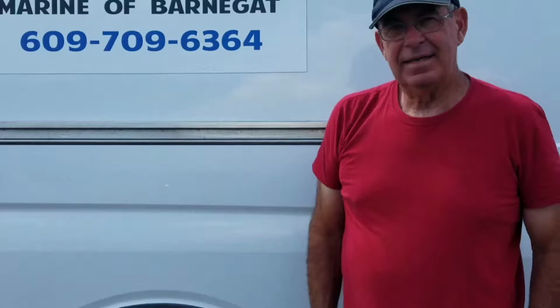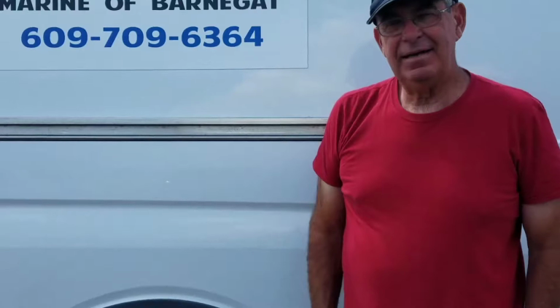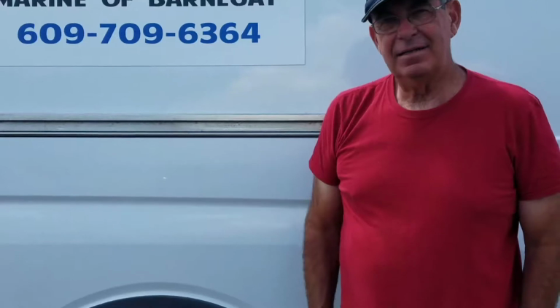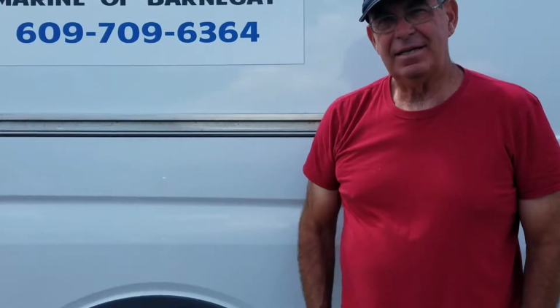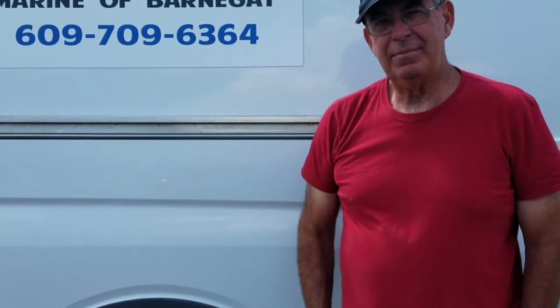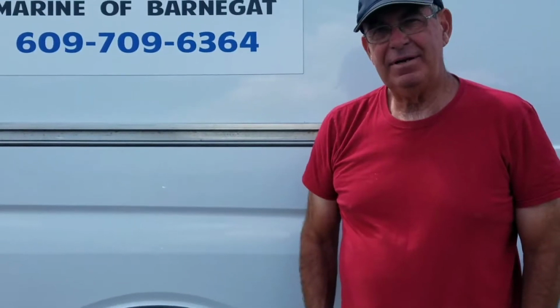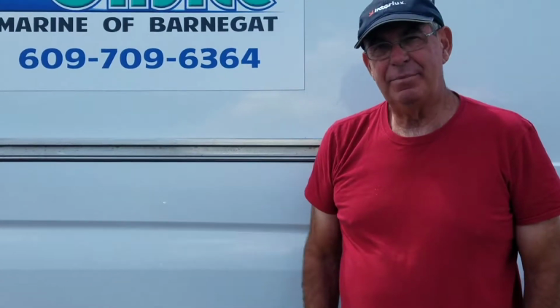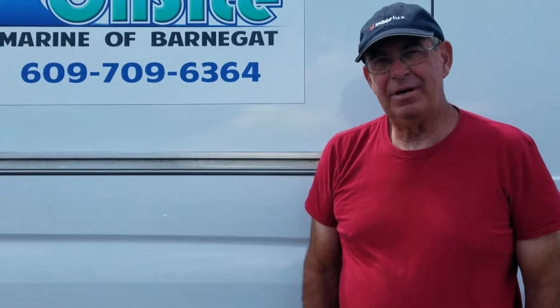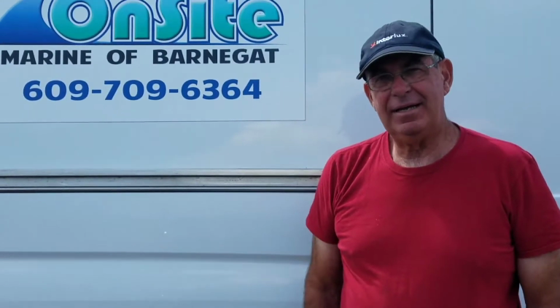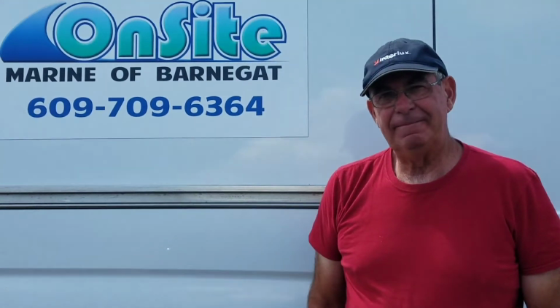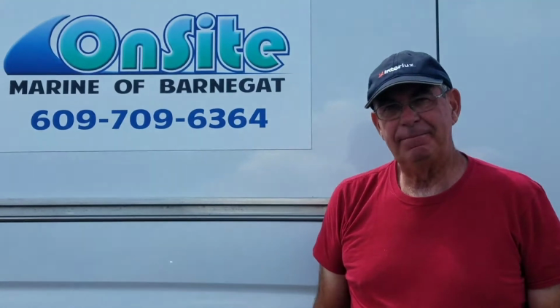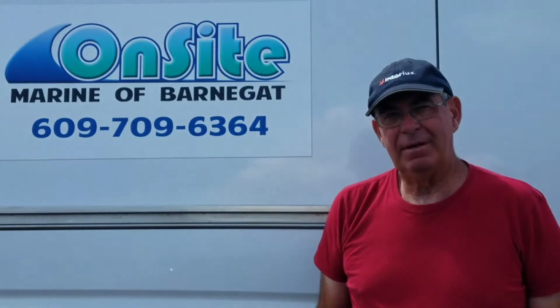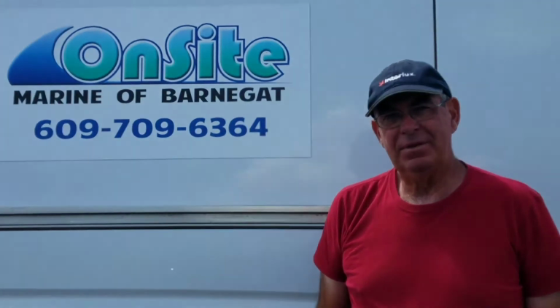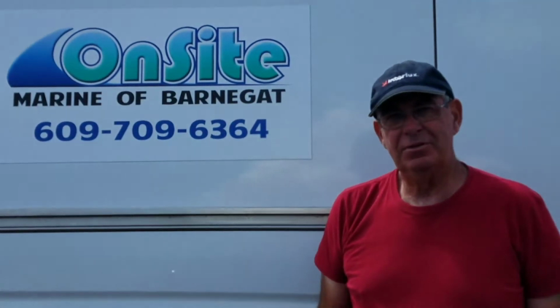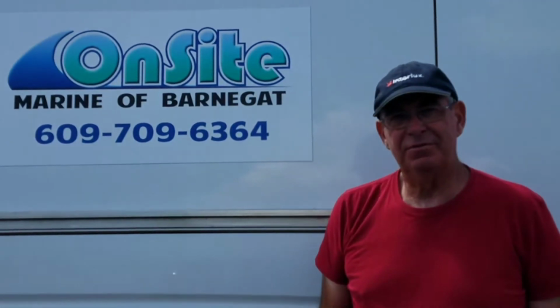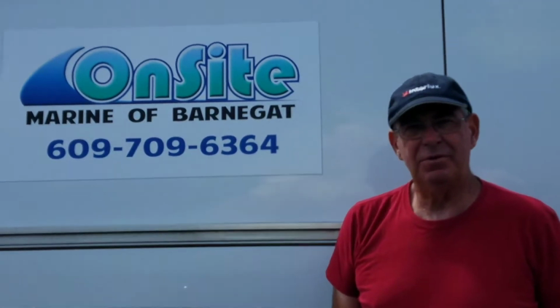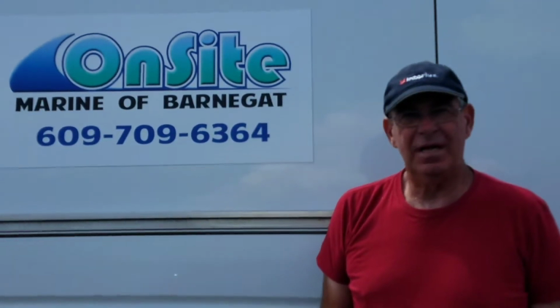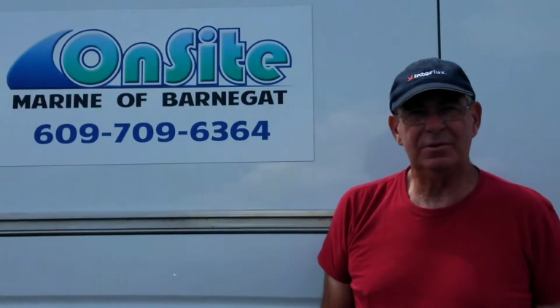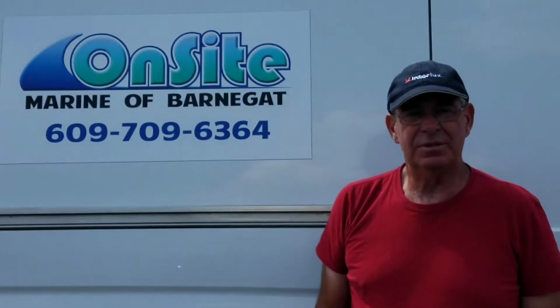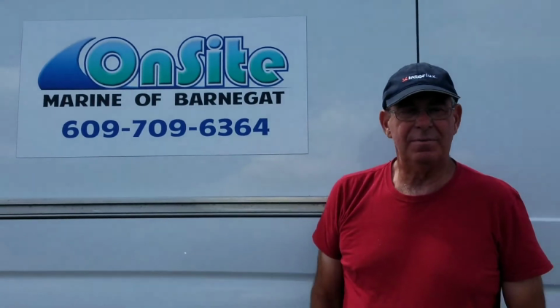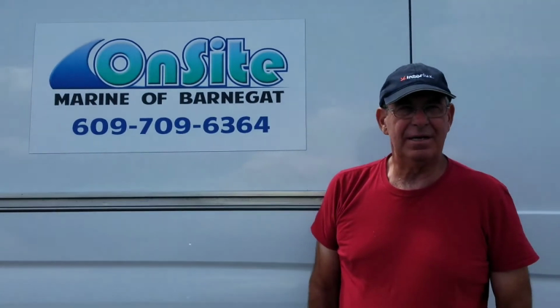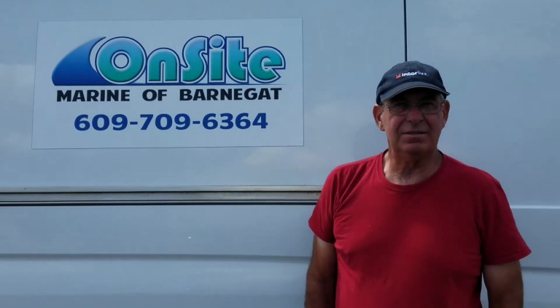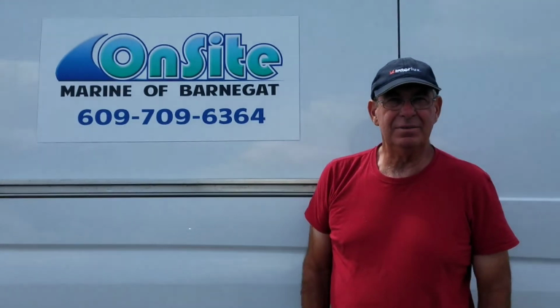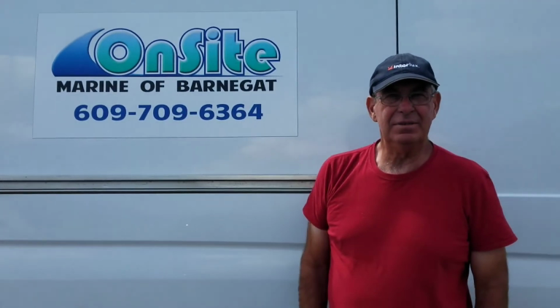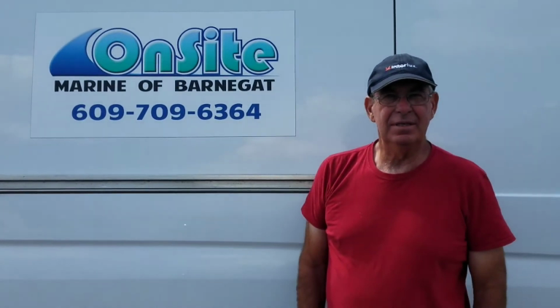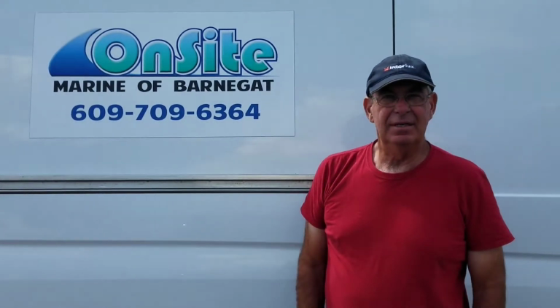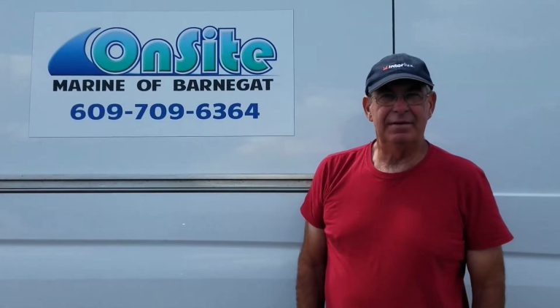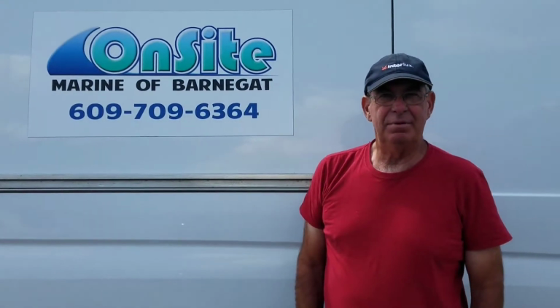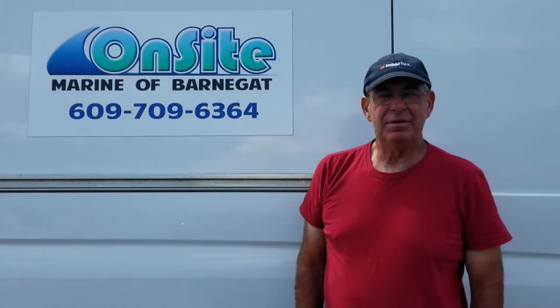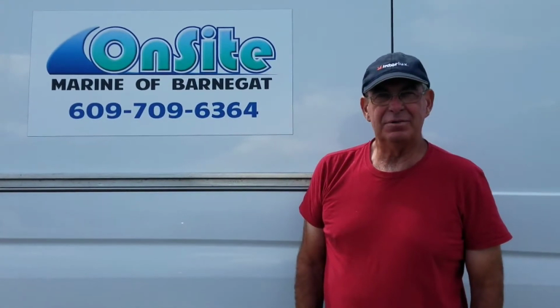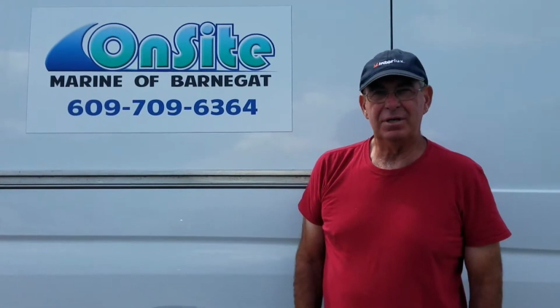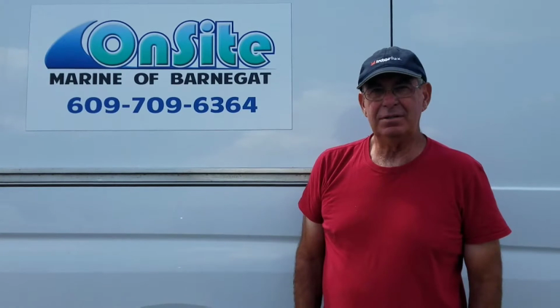I'm from Onsite Marine of Barnegat. I've been using Fuel Ox with some of my customers and I've had pretty good results.